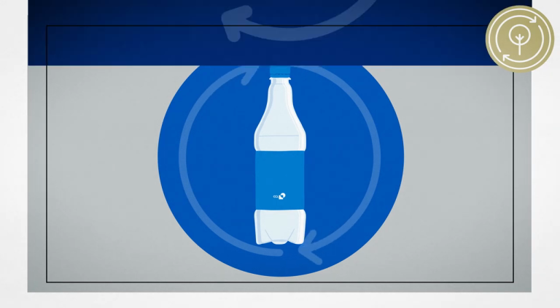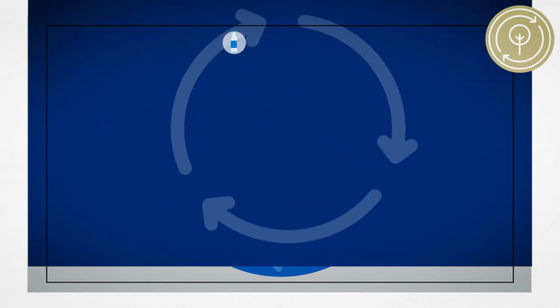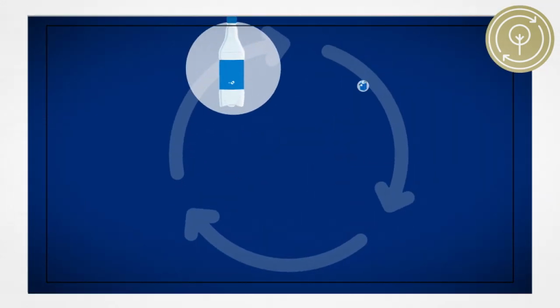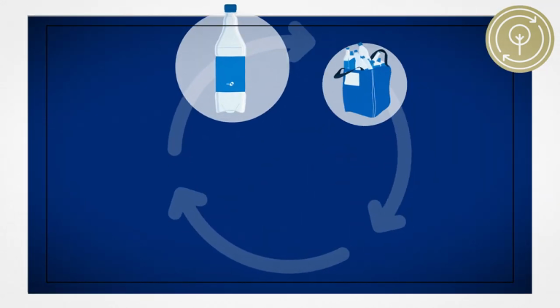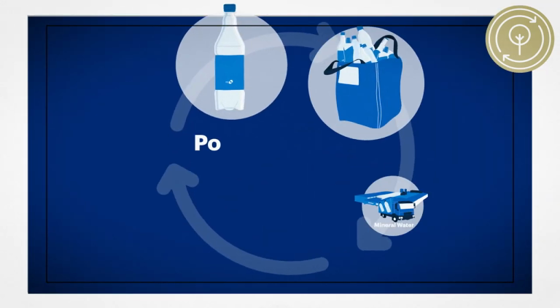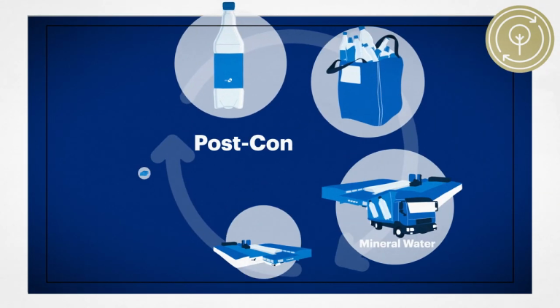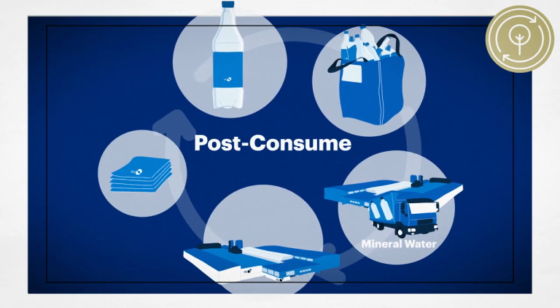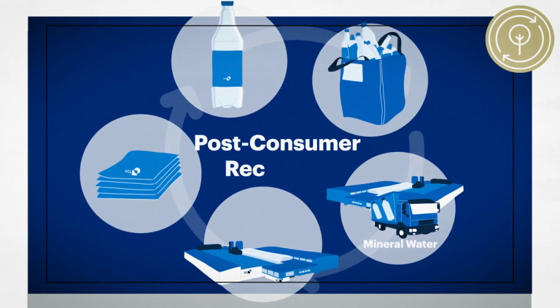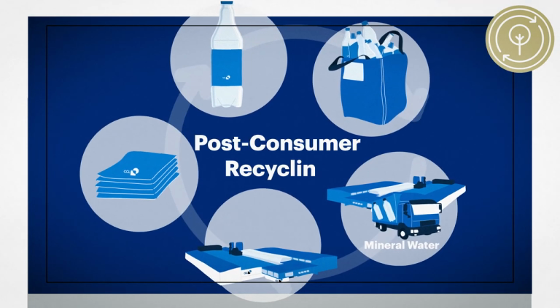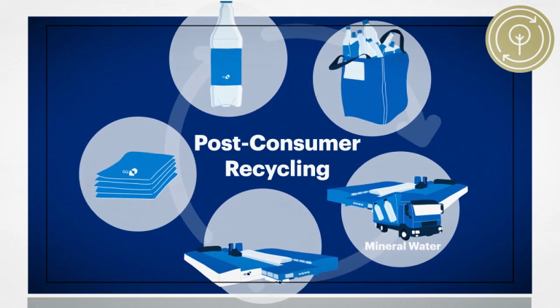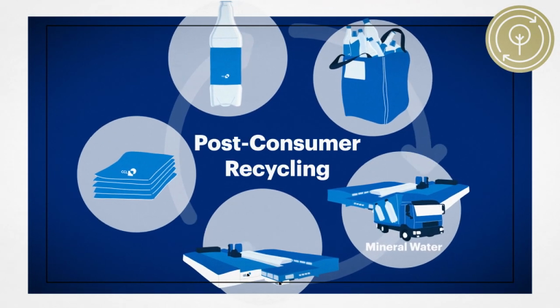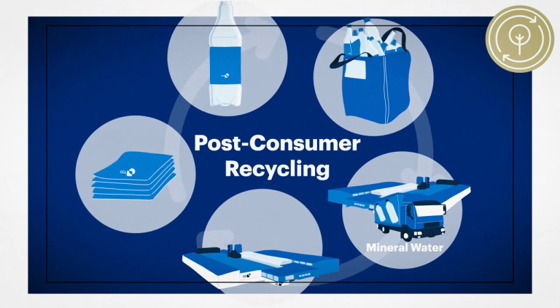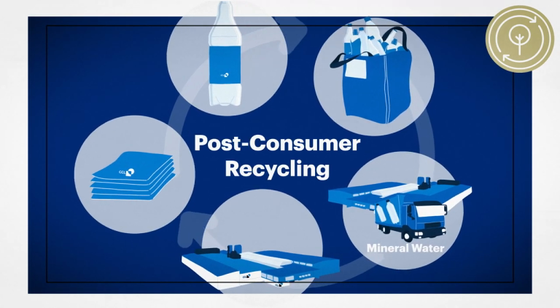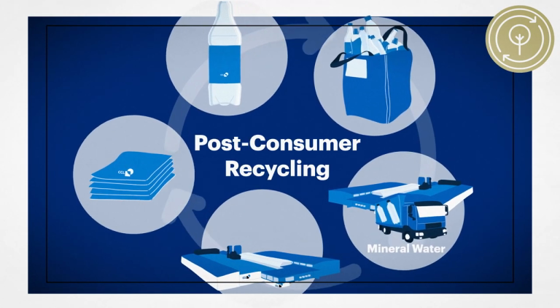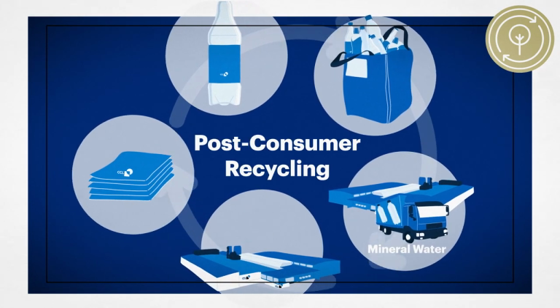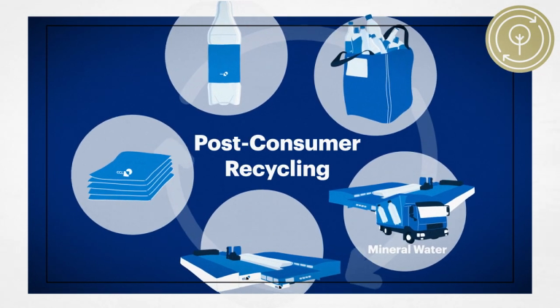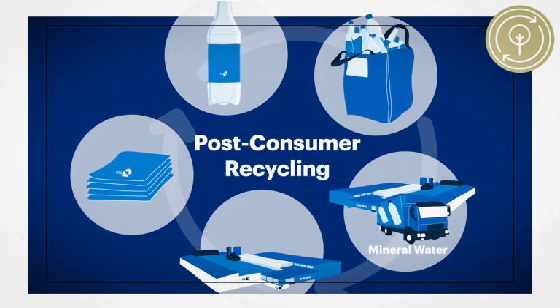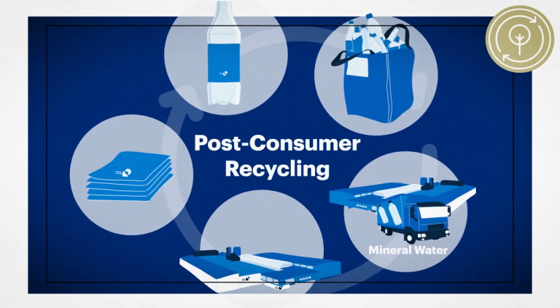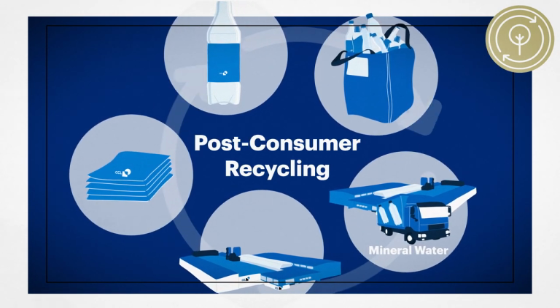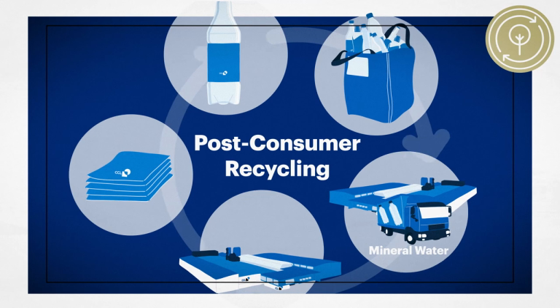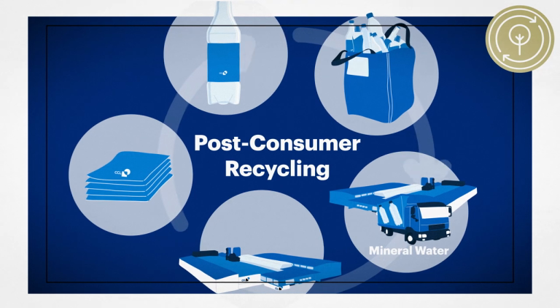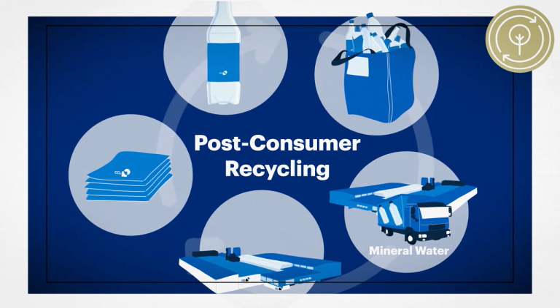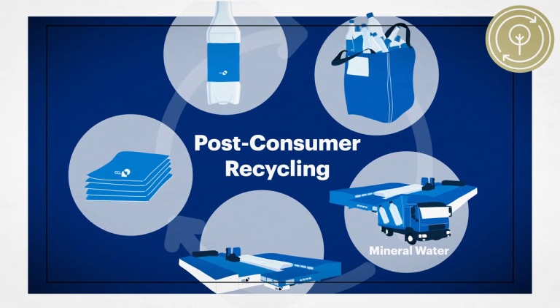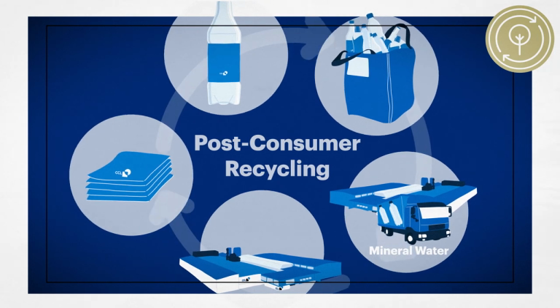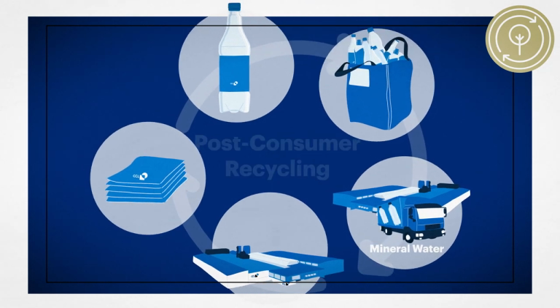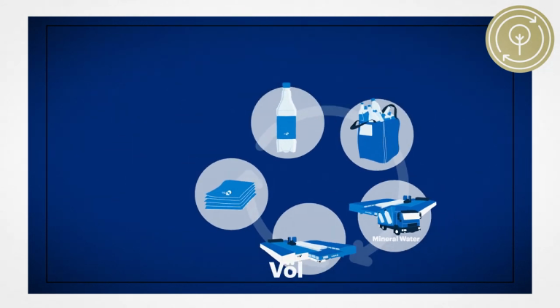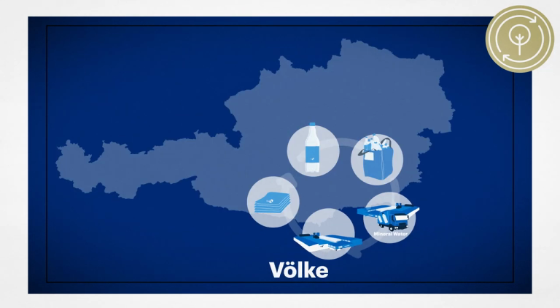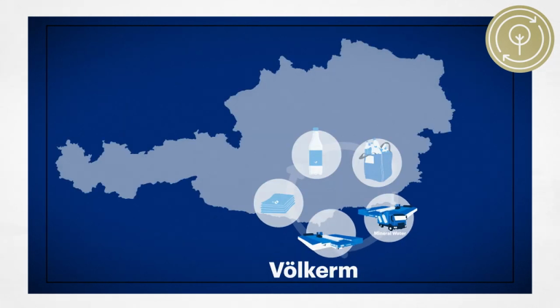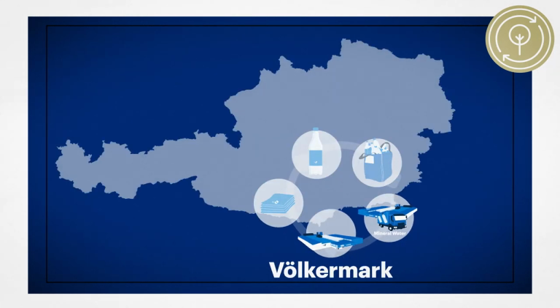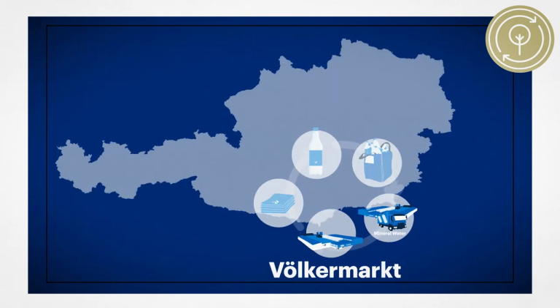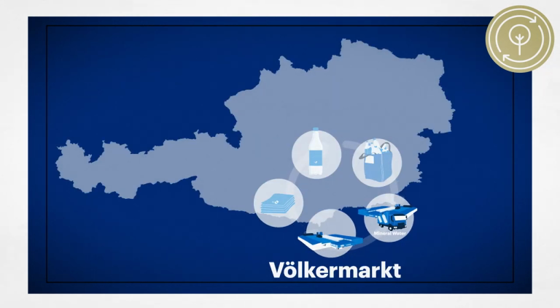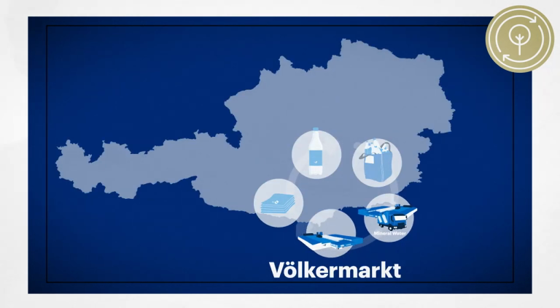At our Folkemacht site in Austria, we are pioneering a revolutionary post-consumer closed-loop solution: EcoStretch.